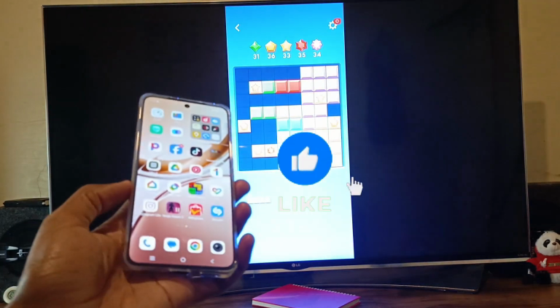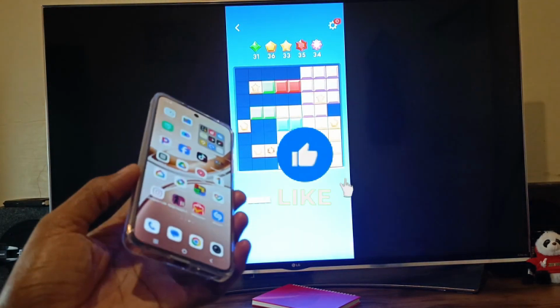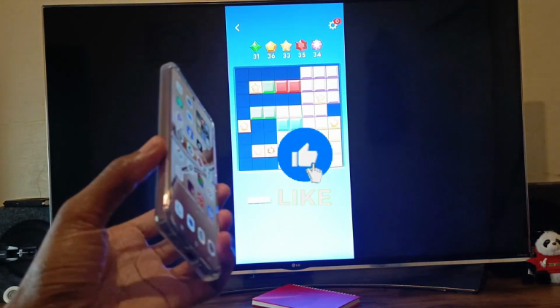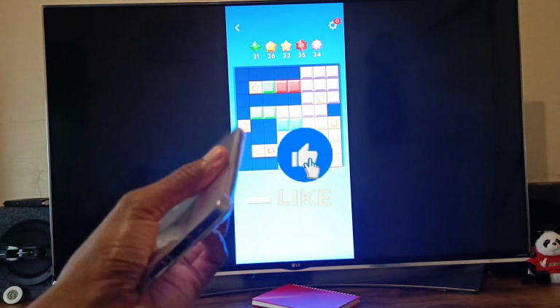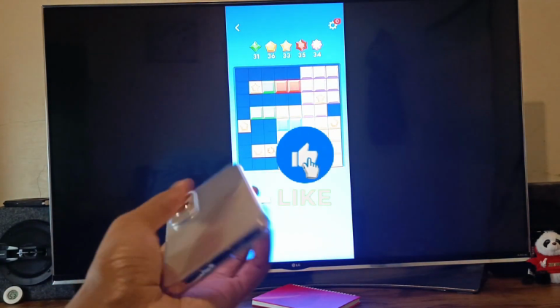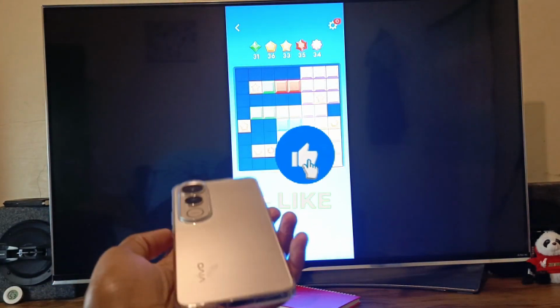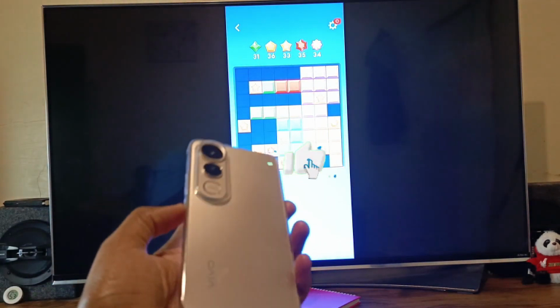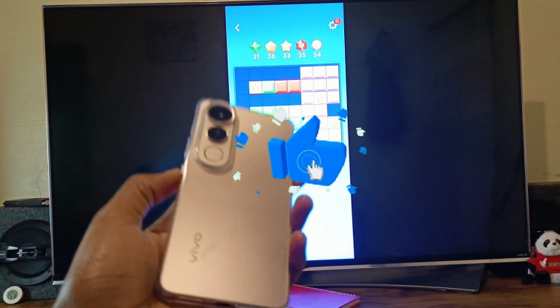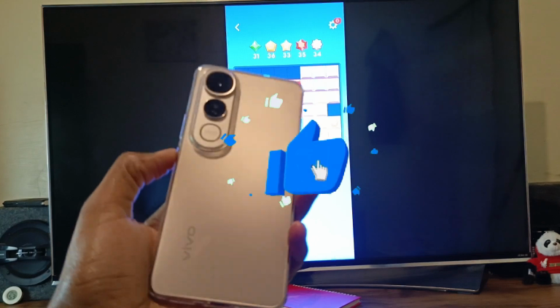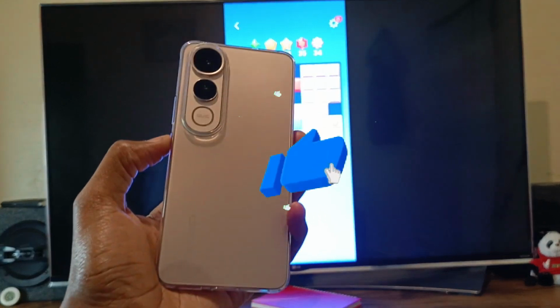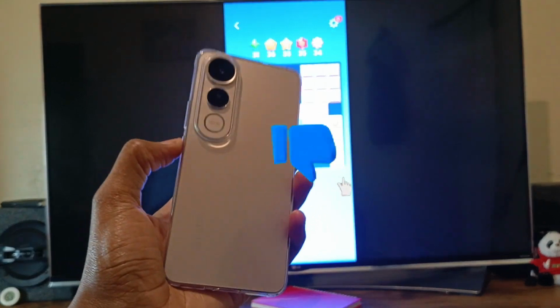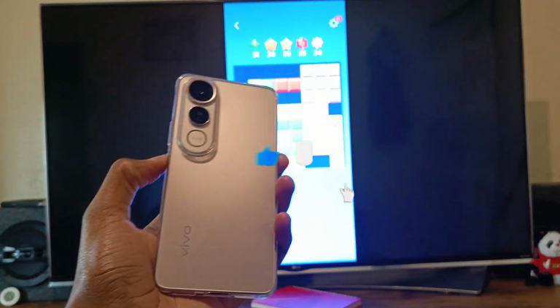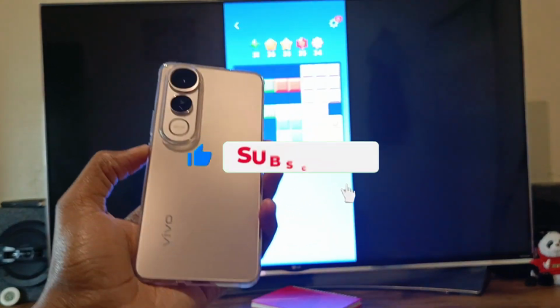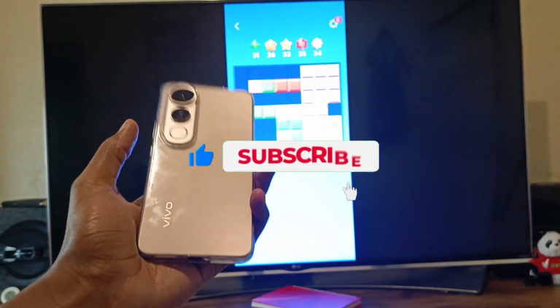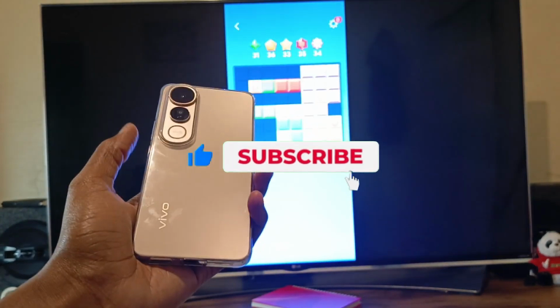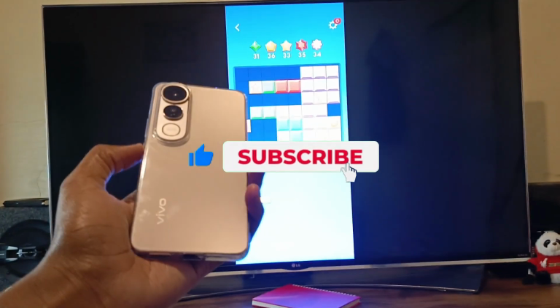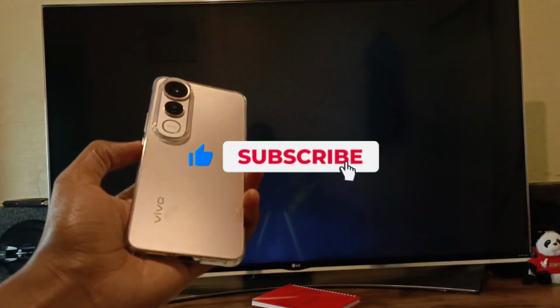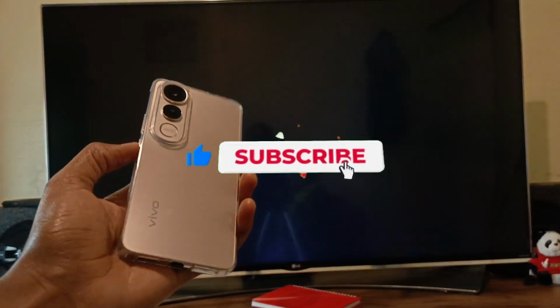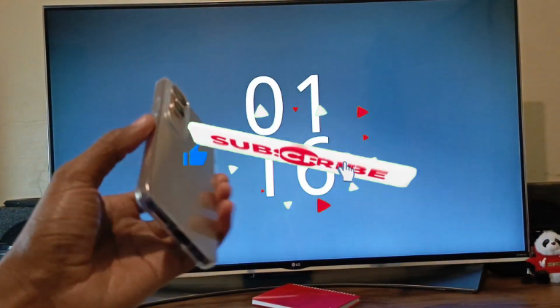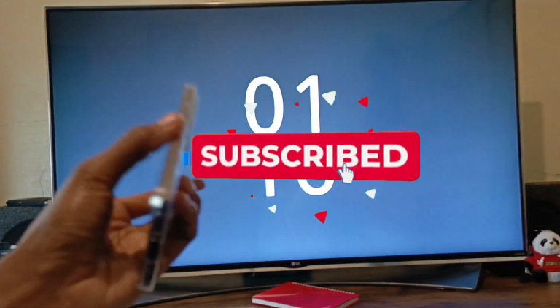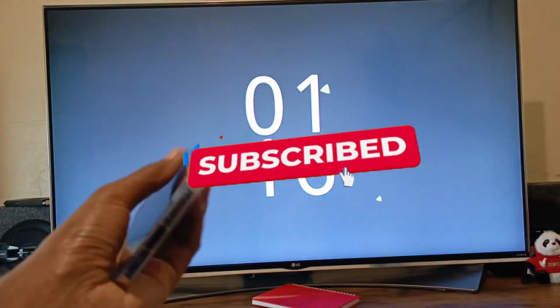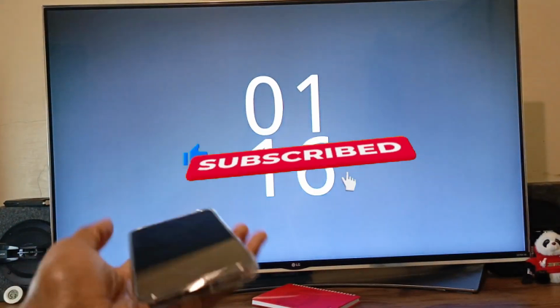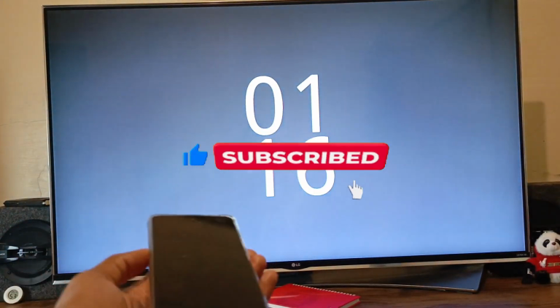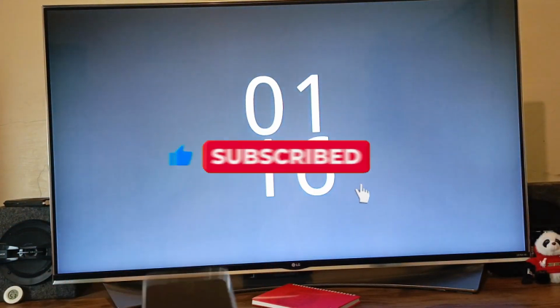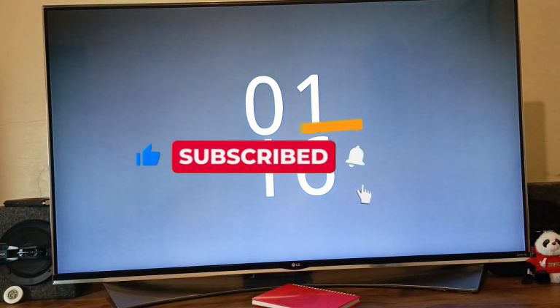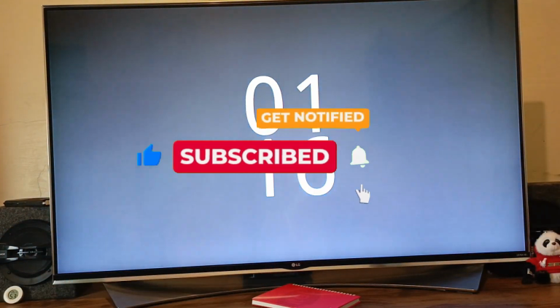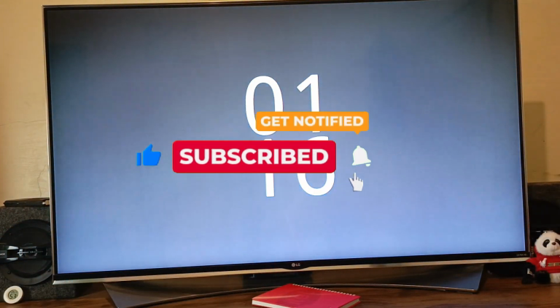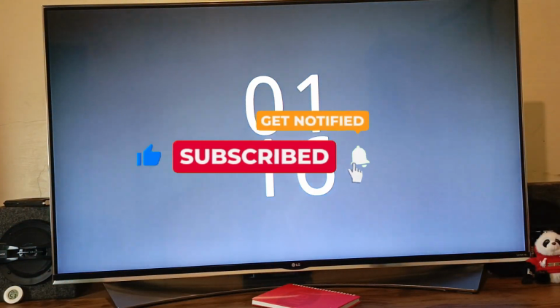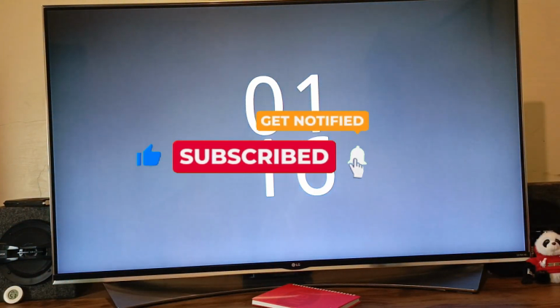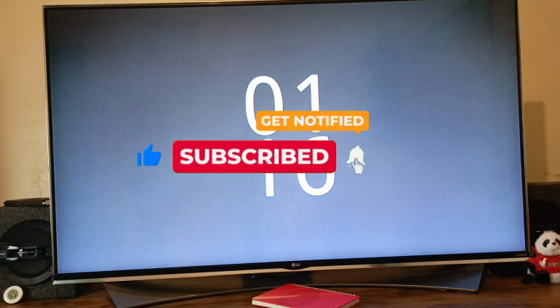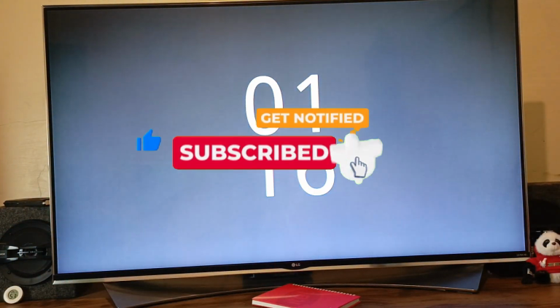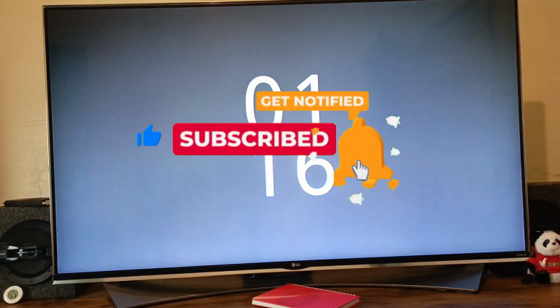I hope you learned something new today. If so, please leave a like, subscribe if you haven't, share this video with your friends. Let's meet in the next video.